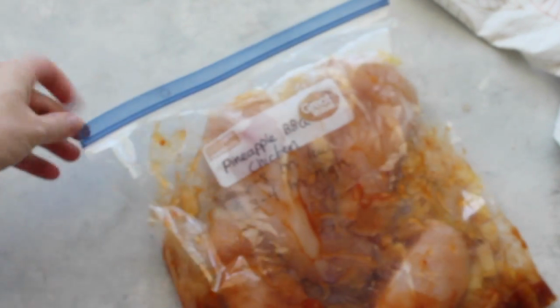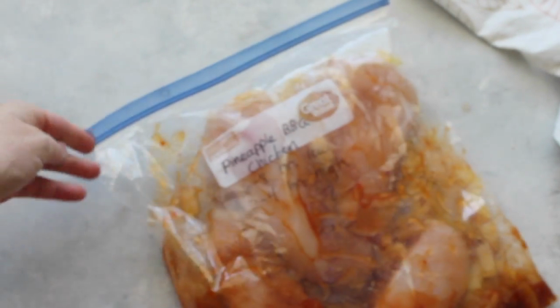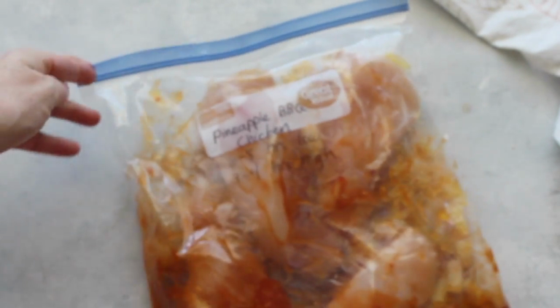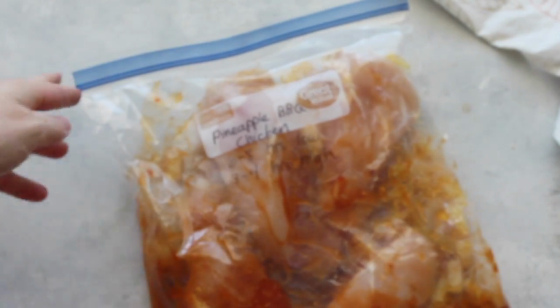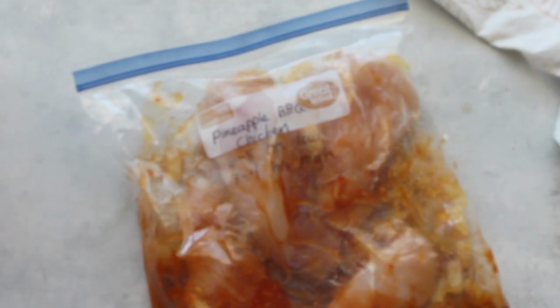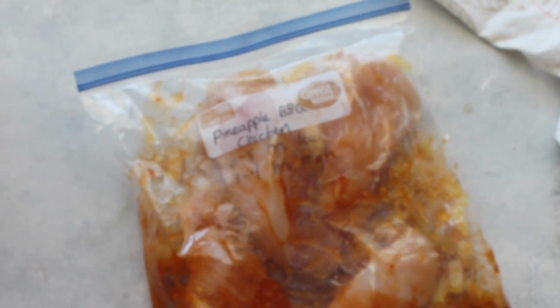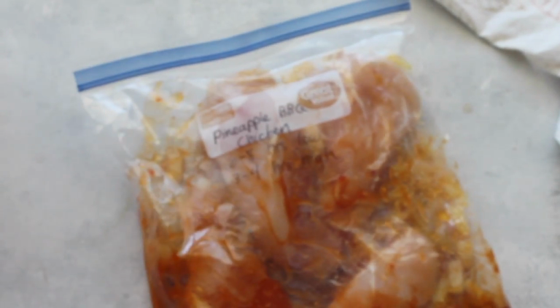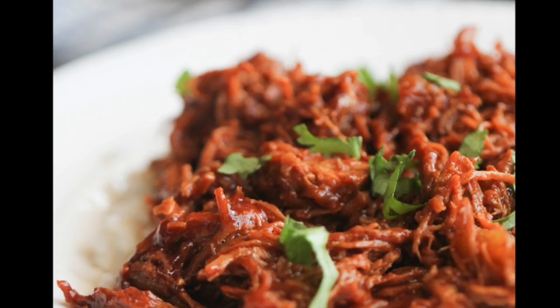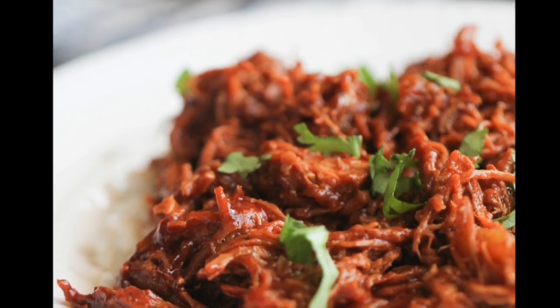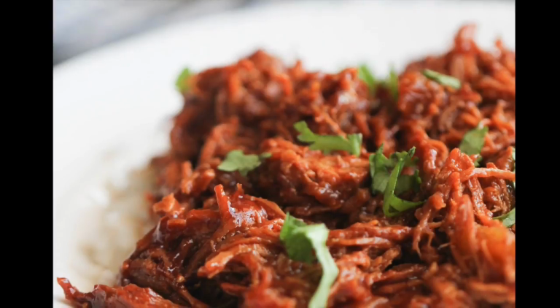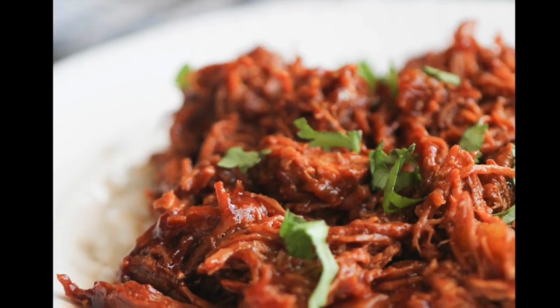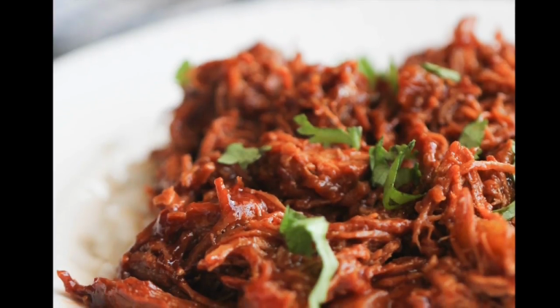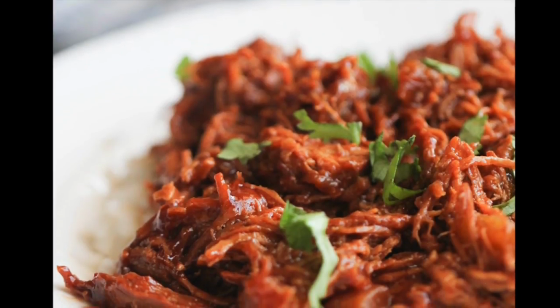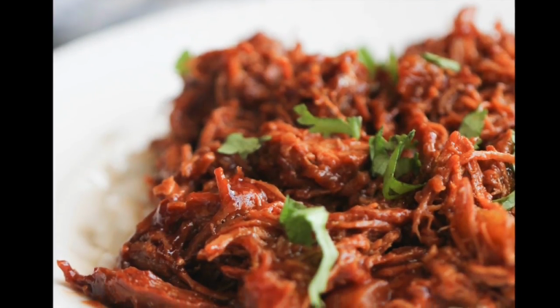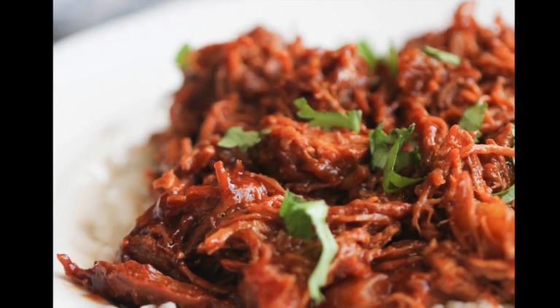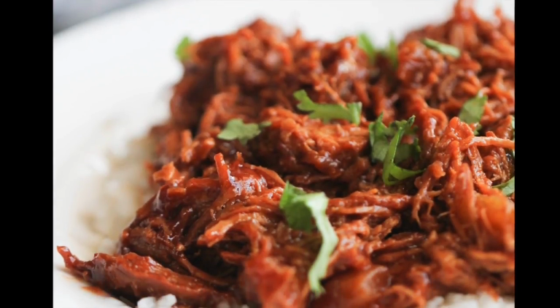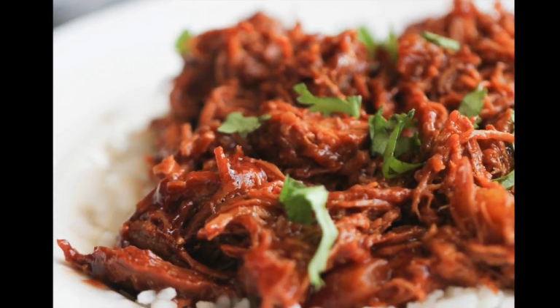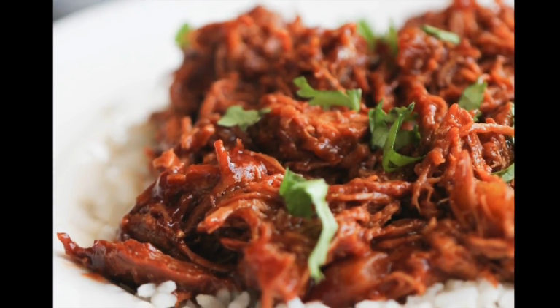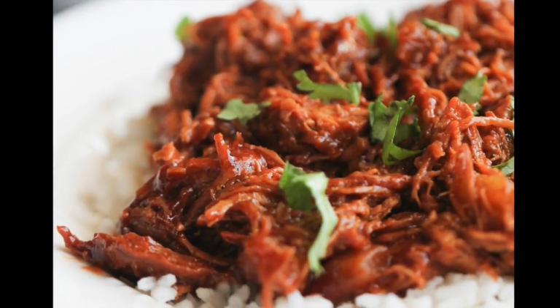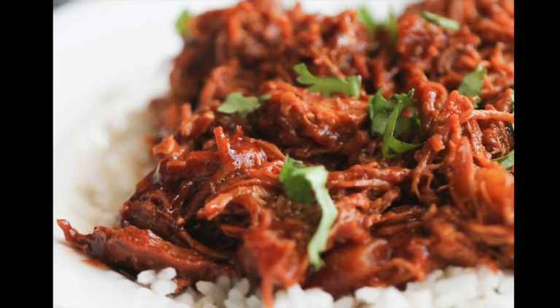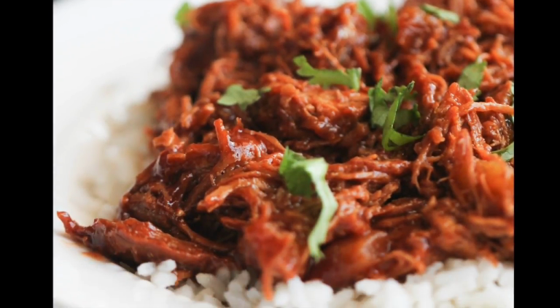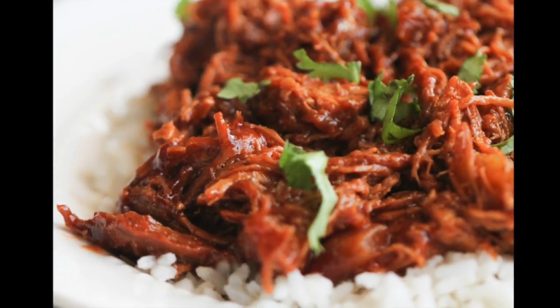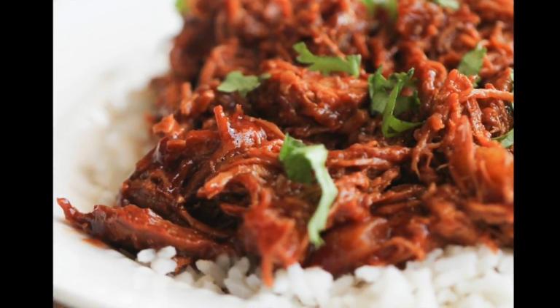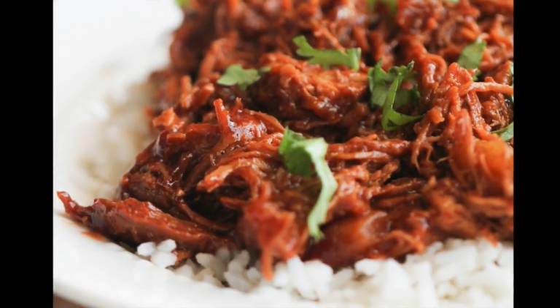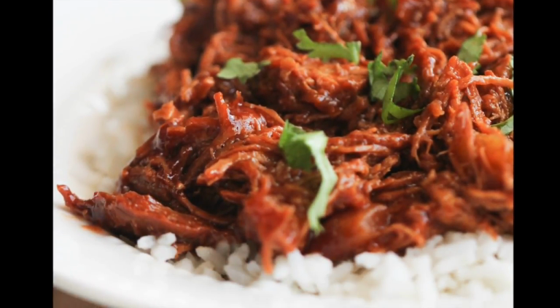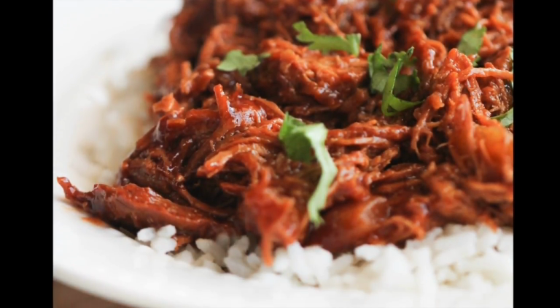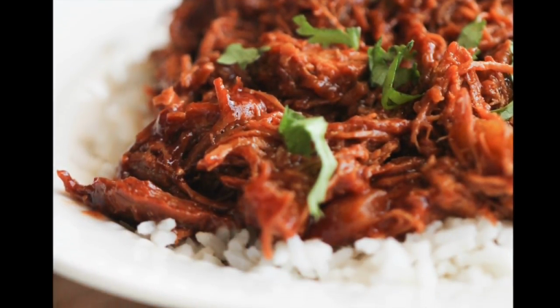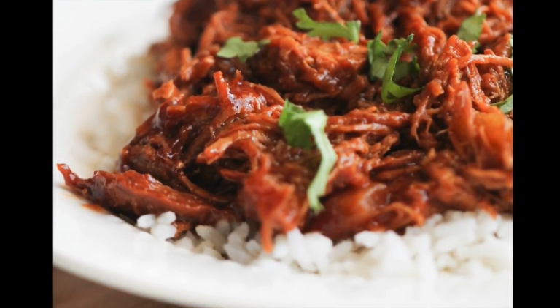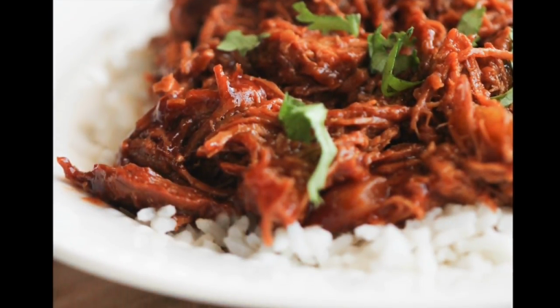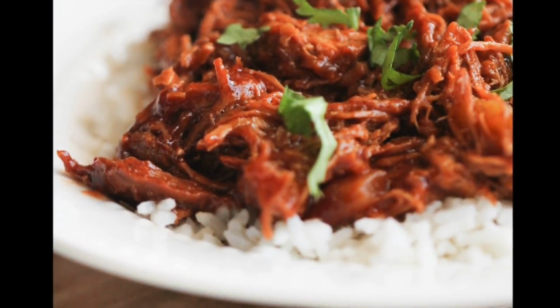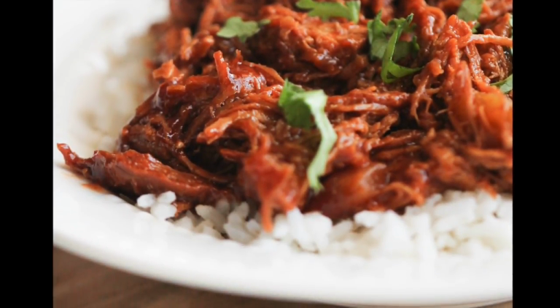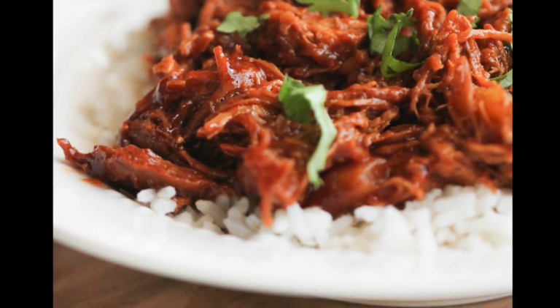I like to serve my barbecue chicken over rice. If it's a little too dry for you, just go ahead and add more barbecue sauce.